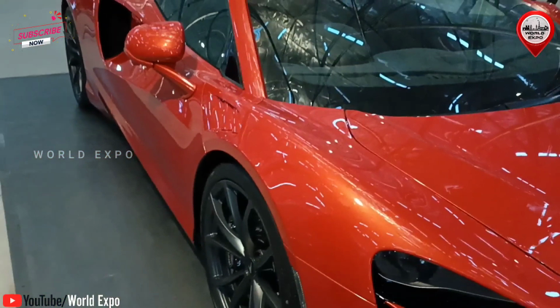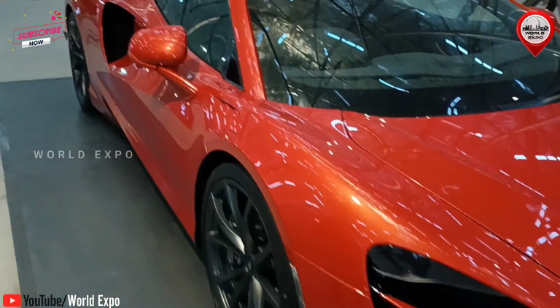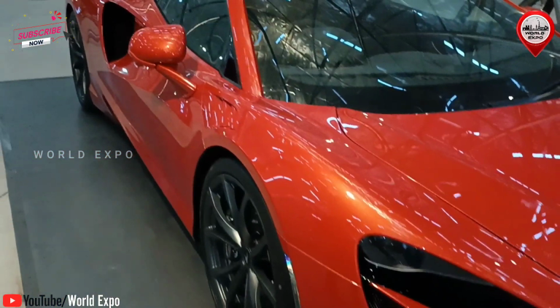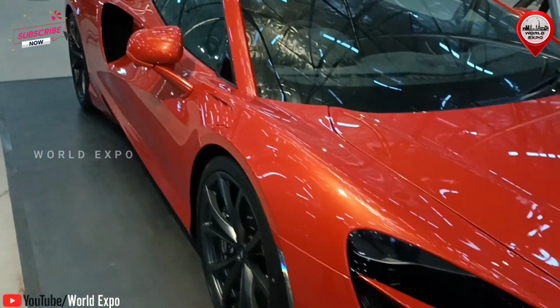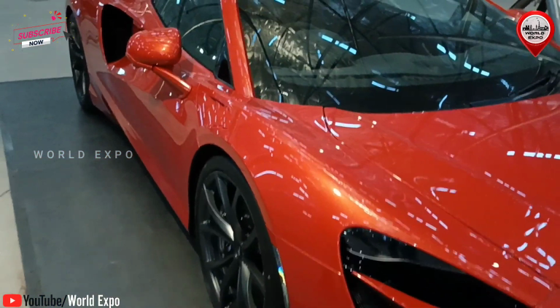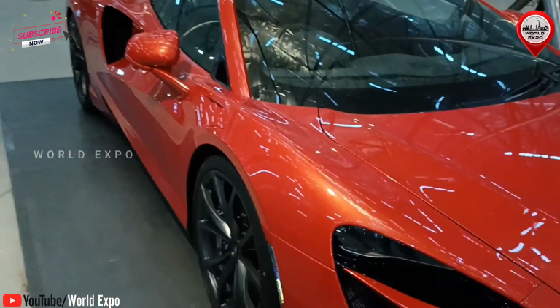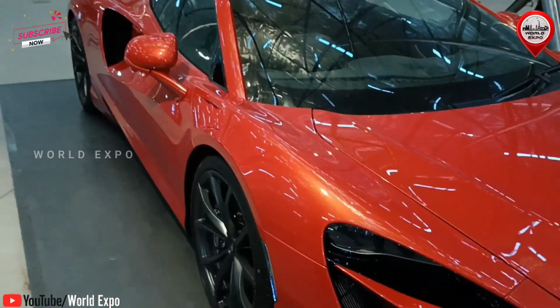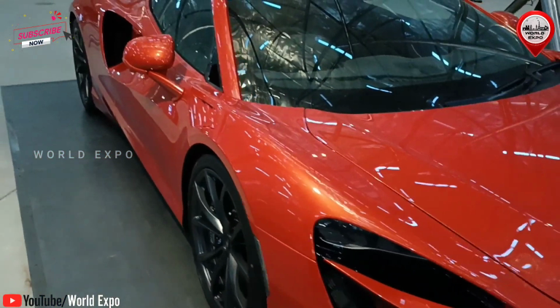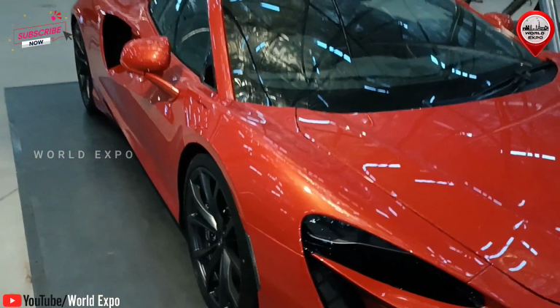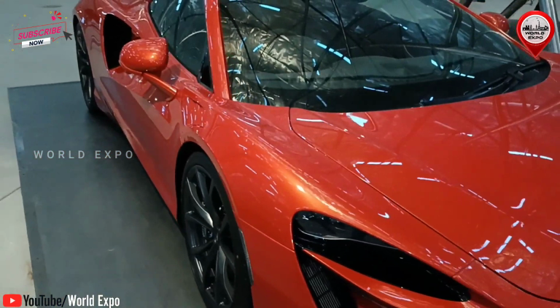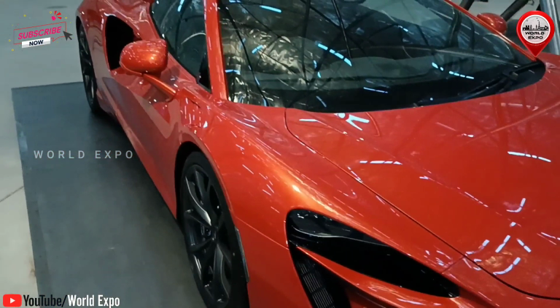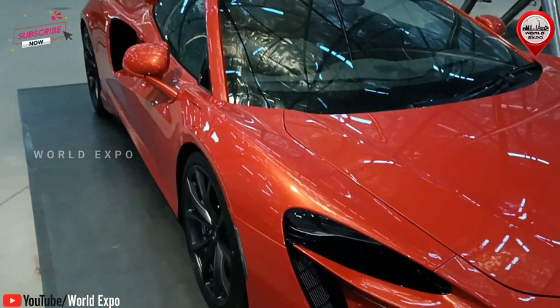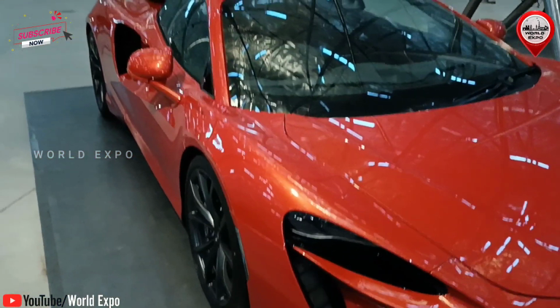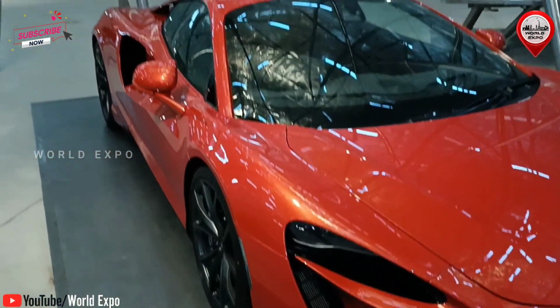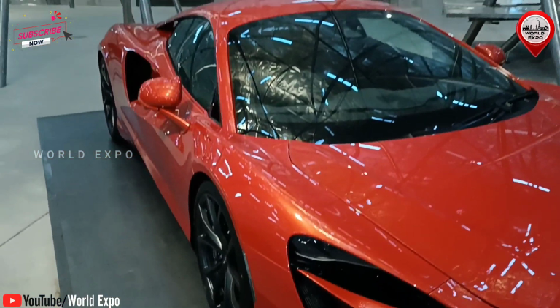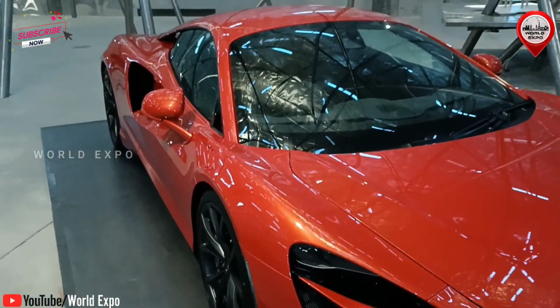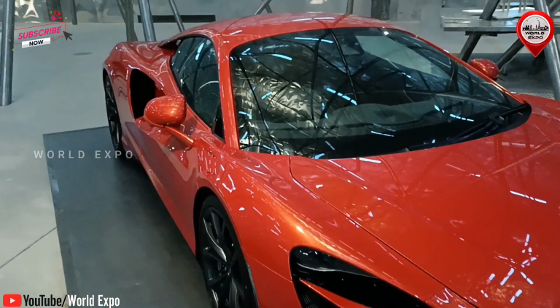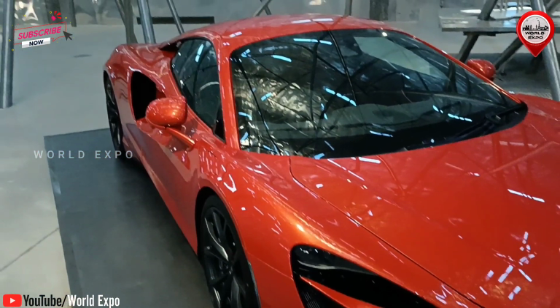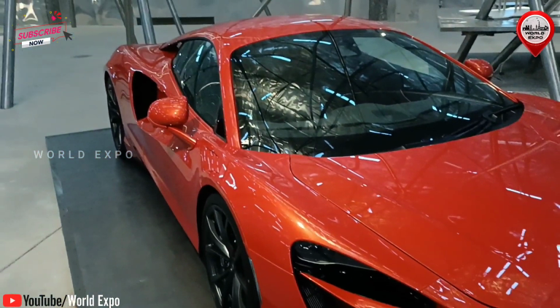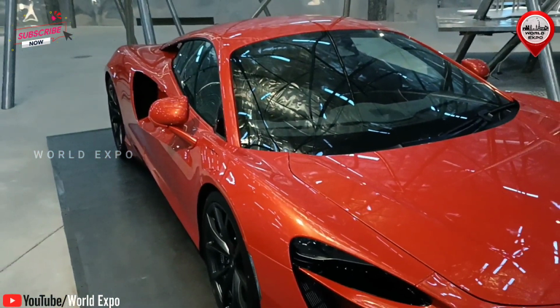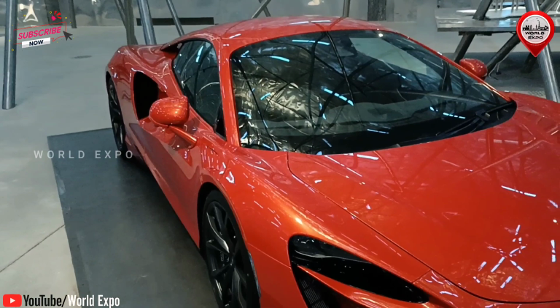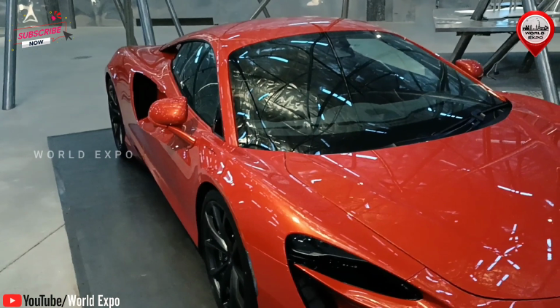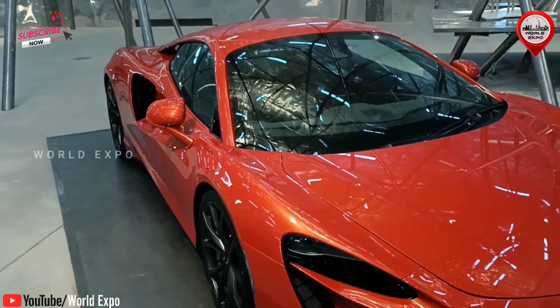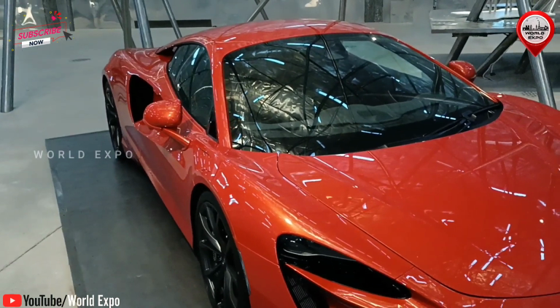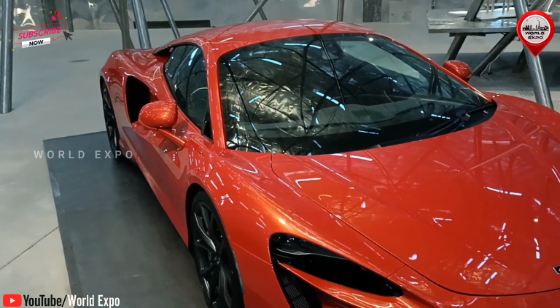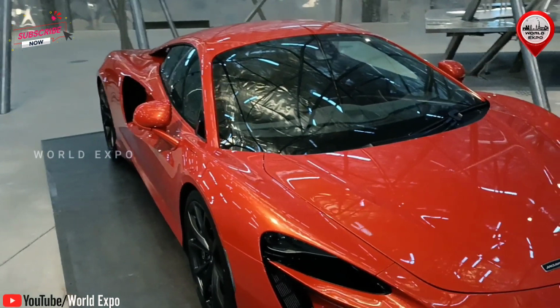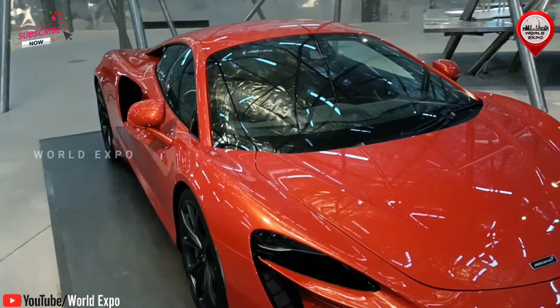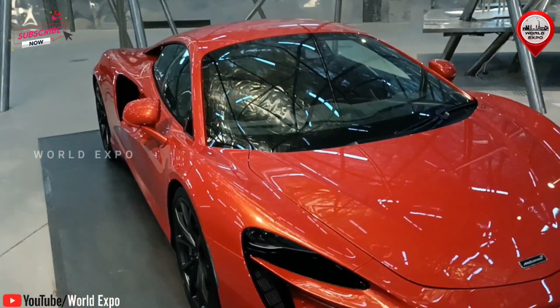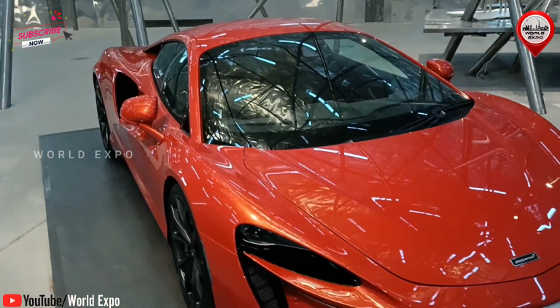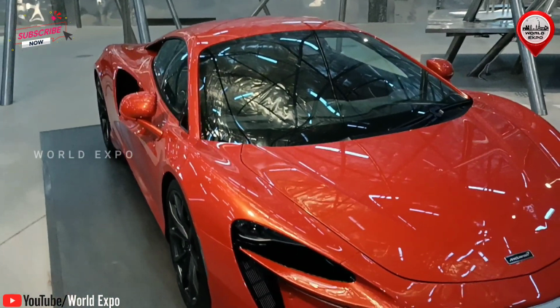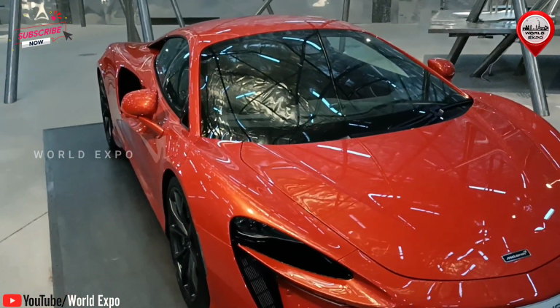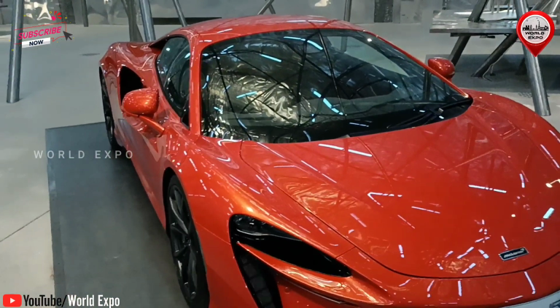The McLaren Artura Hybrid Supercar exhibited in the Kingdom of Bahrain Pavilion at Dubai Expo 2020.